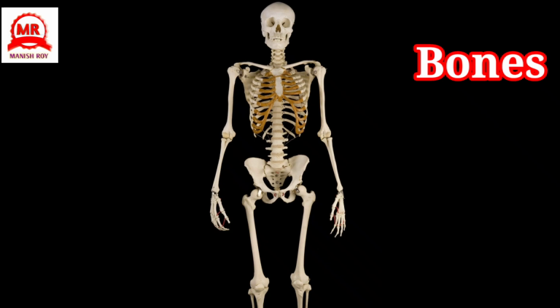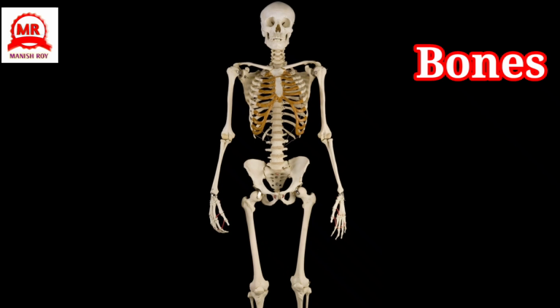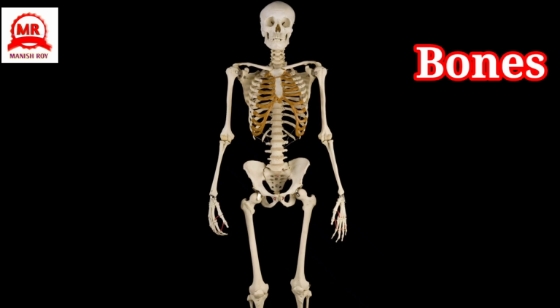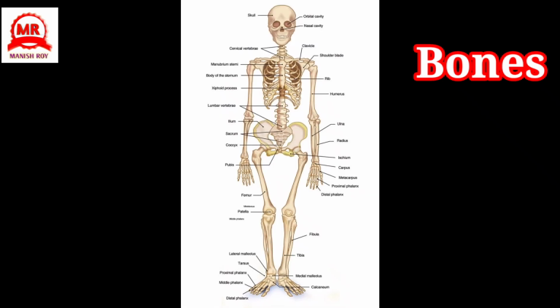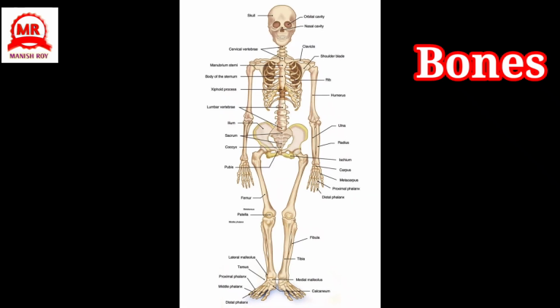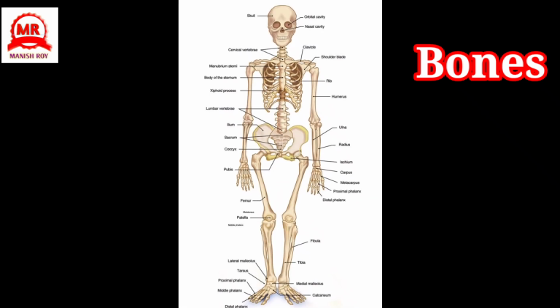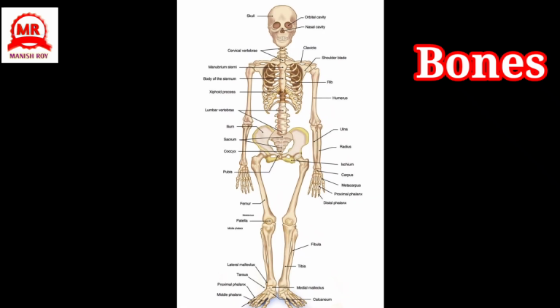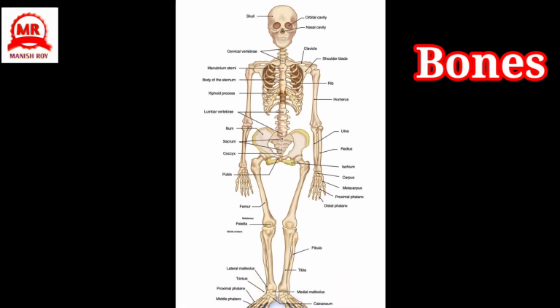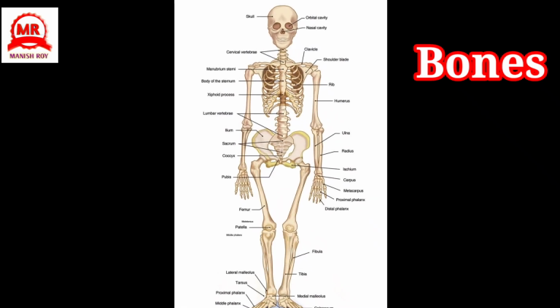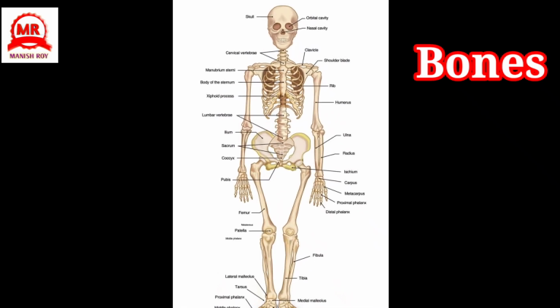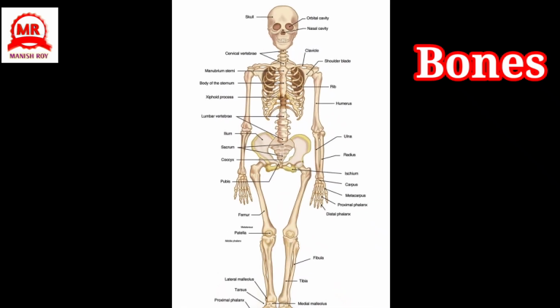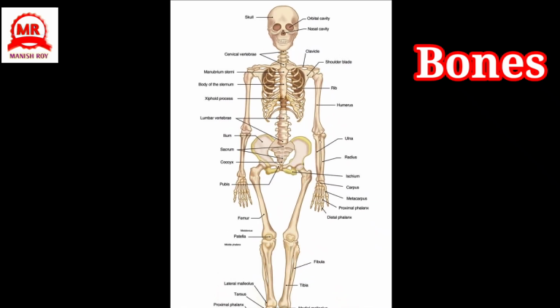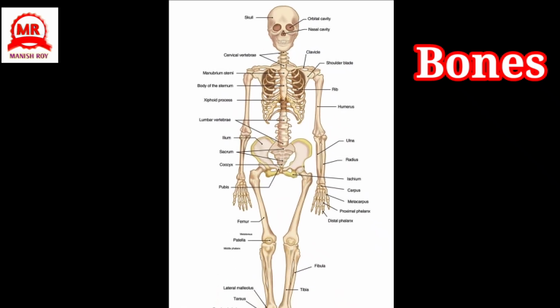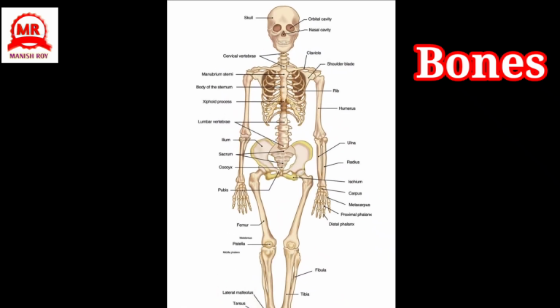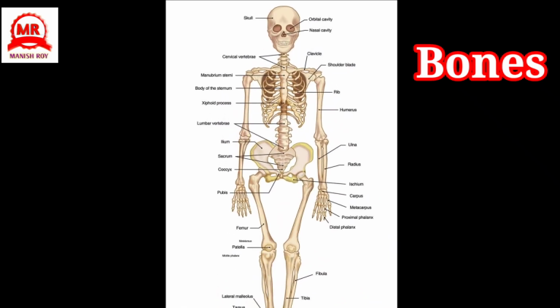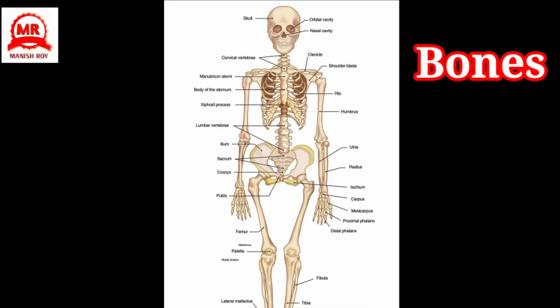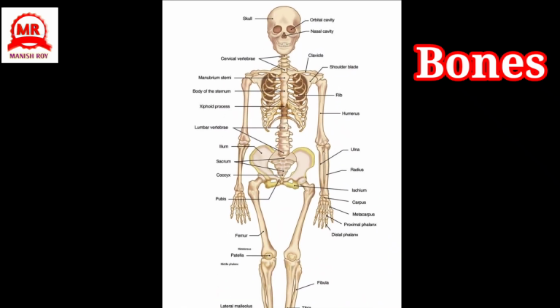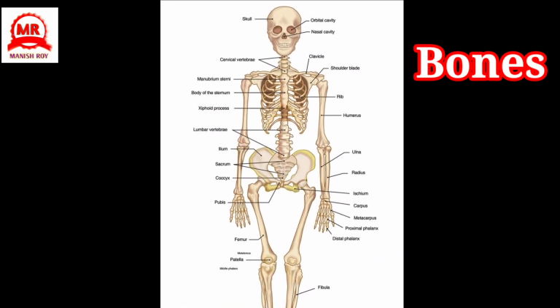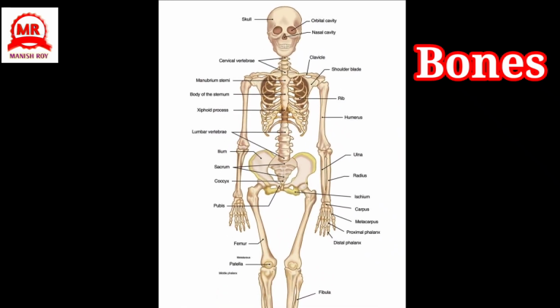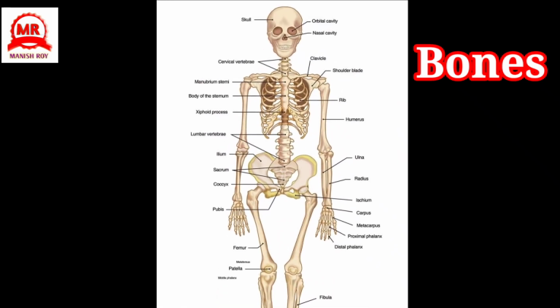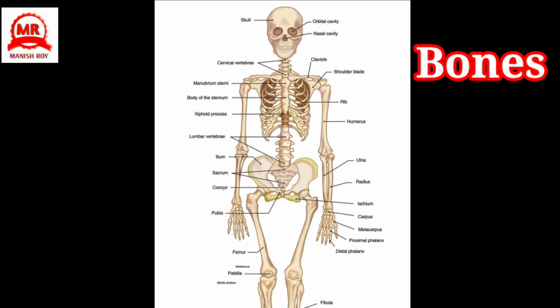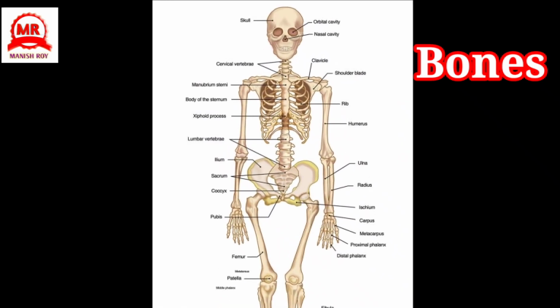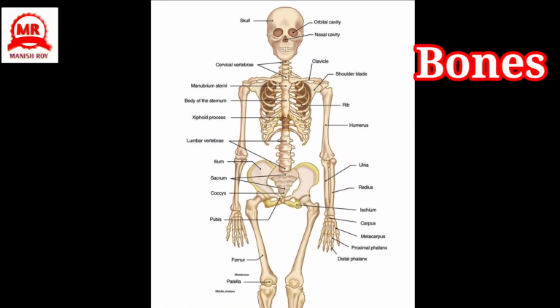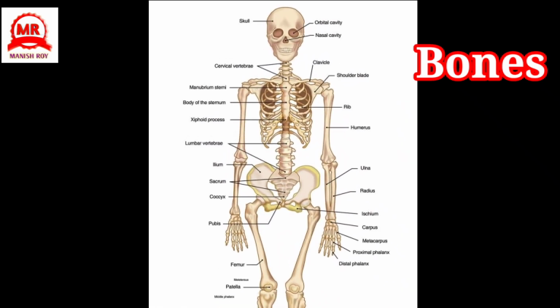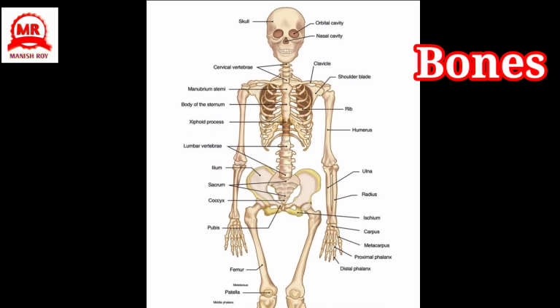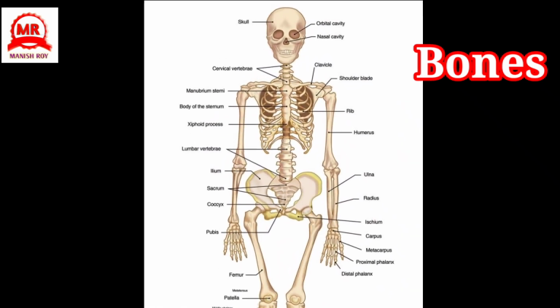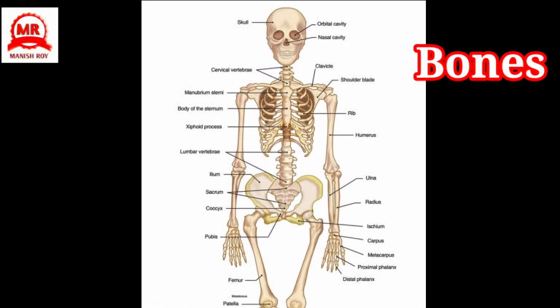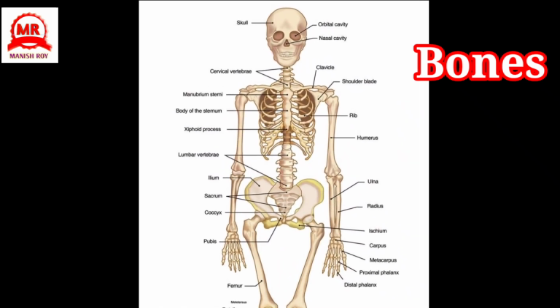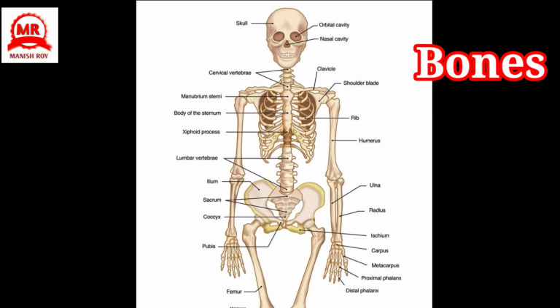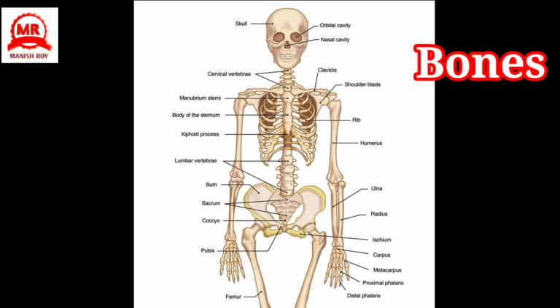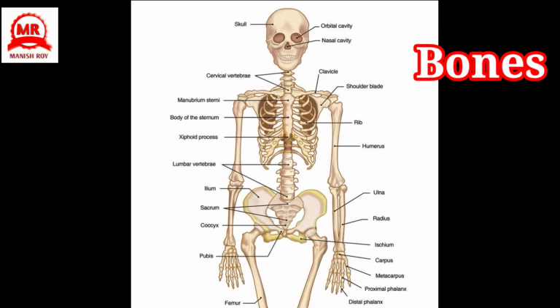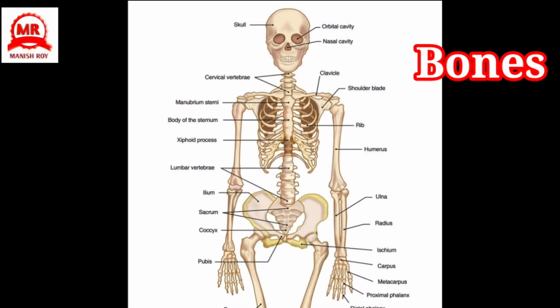Bones: They provide shape and support to our body. They are made up of bones, forming what is called the skeleton. The skeleton is hard and strong.